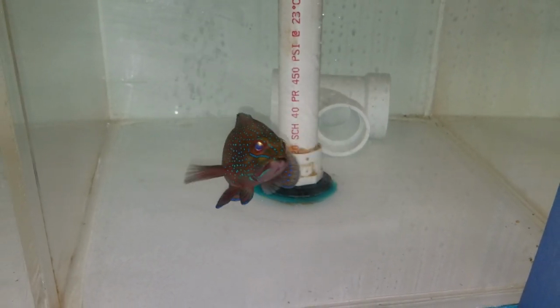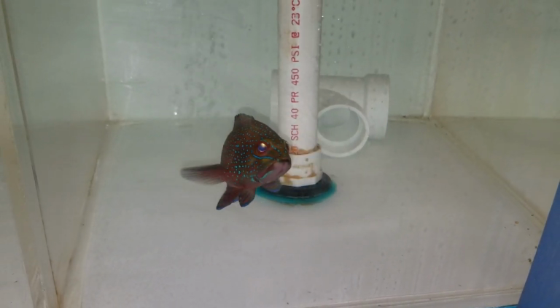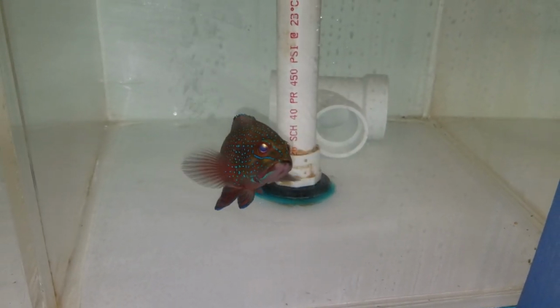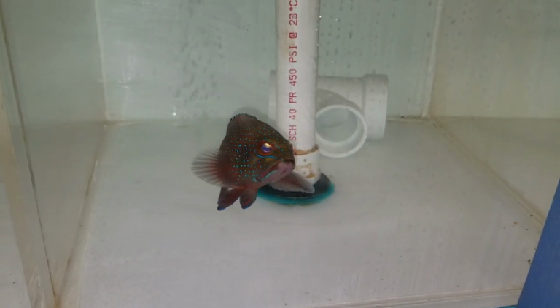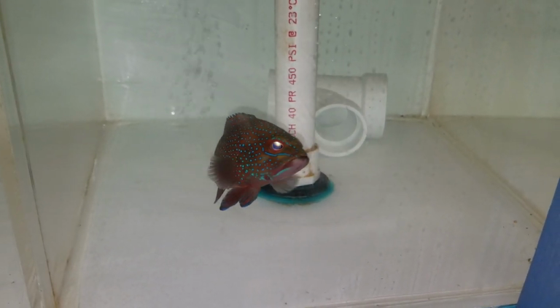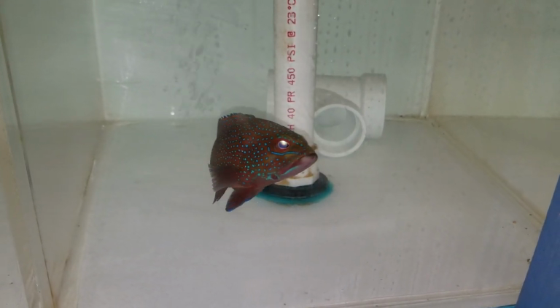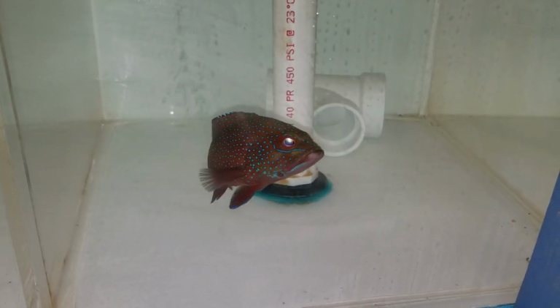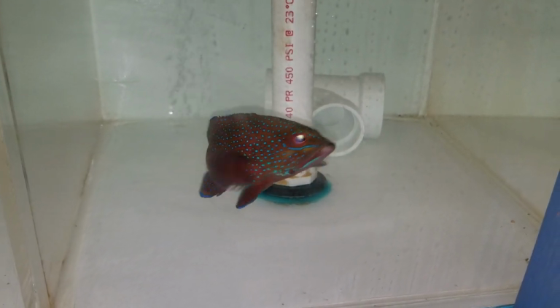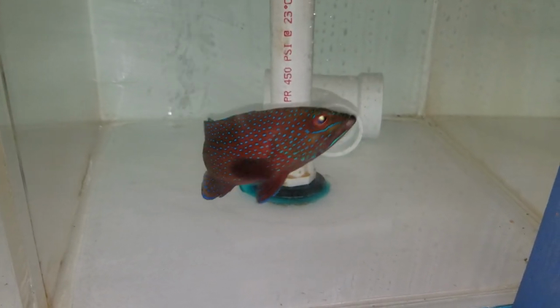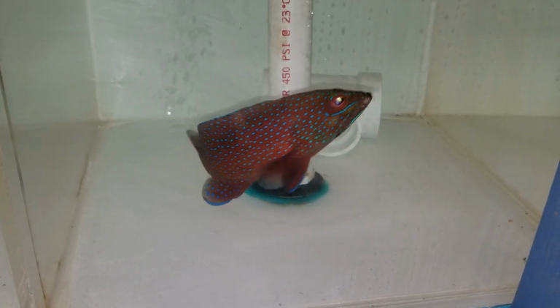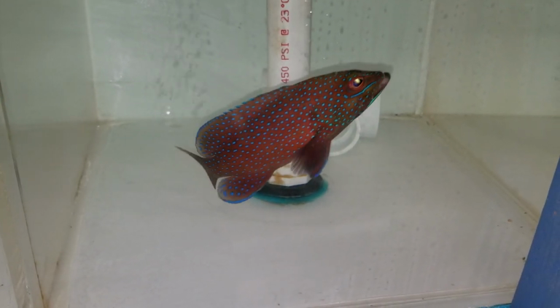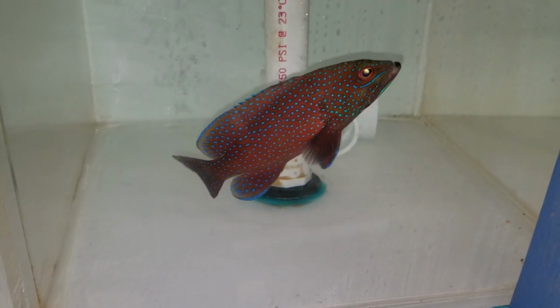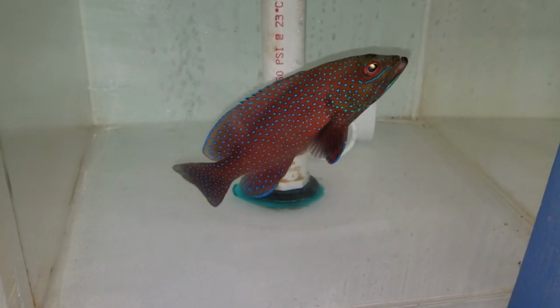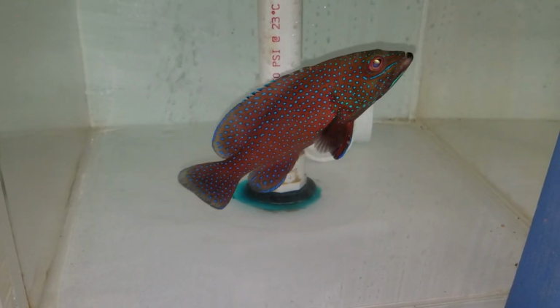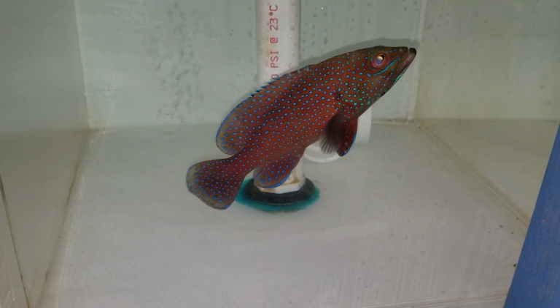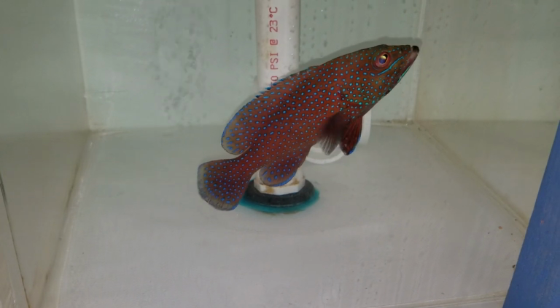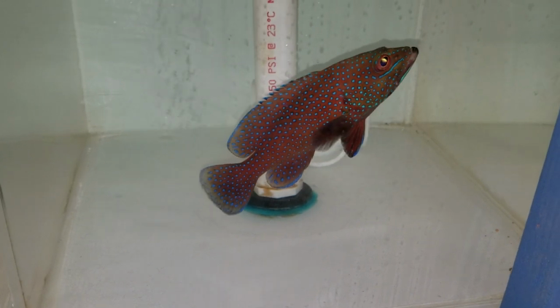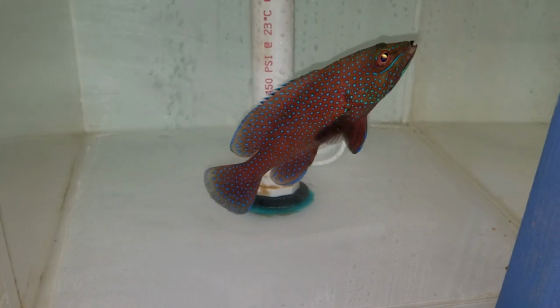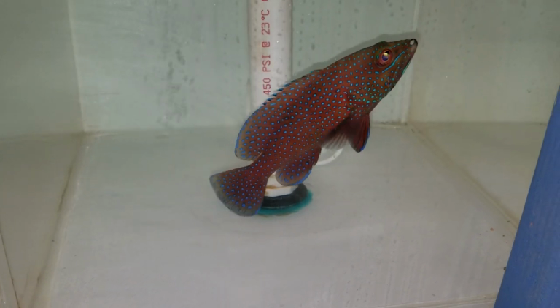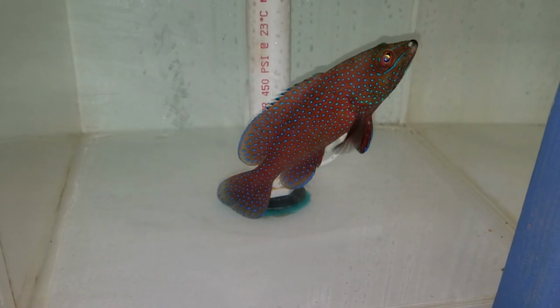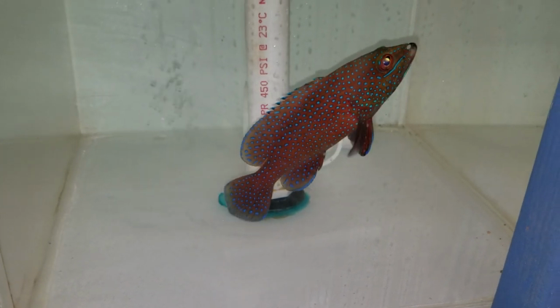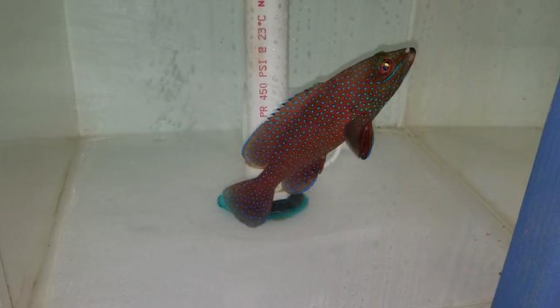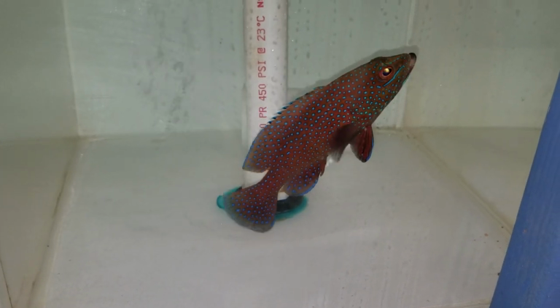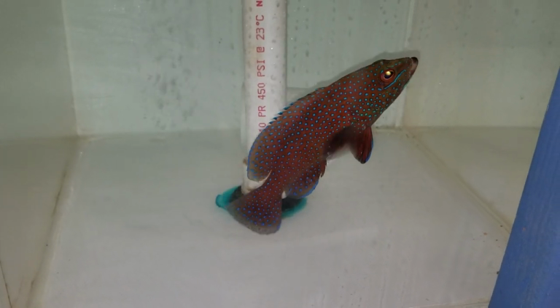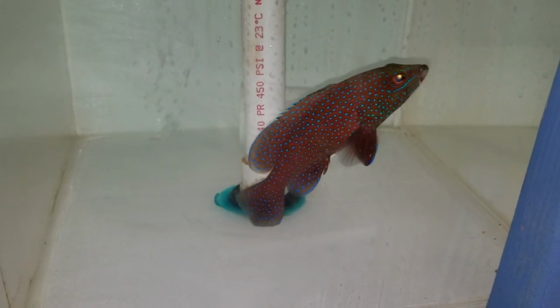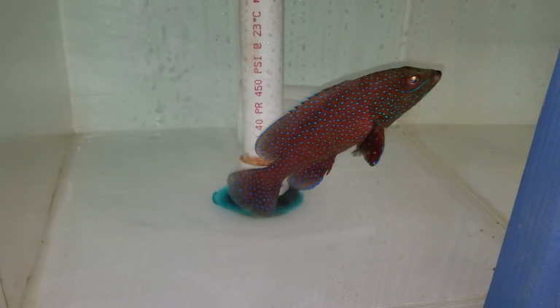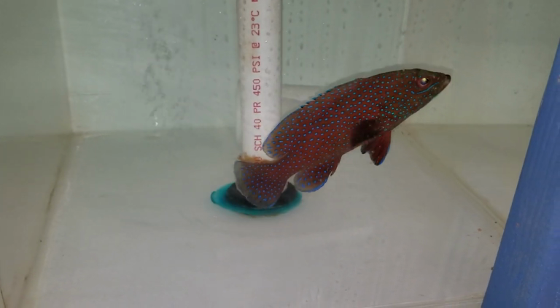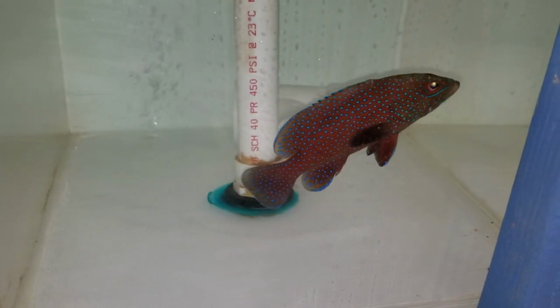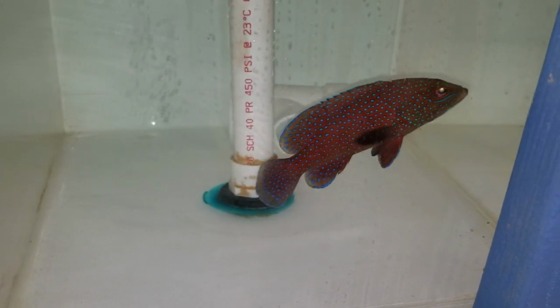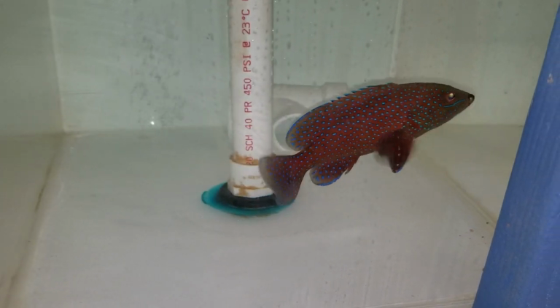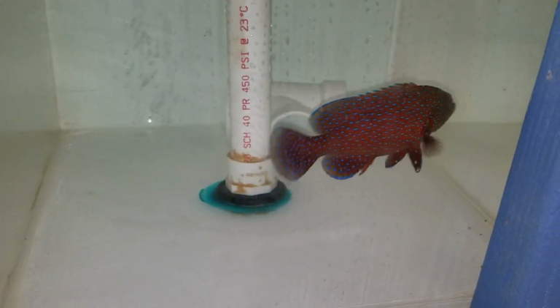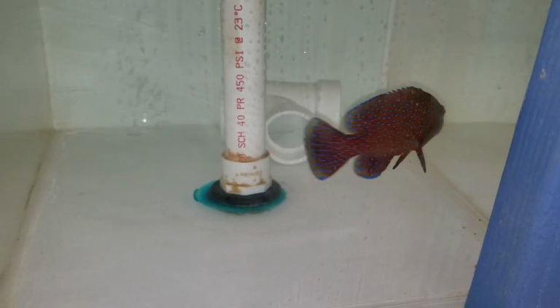This is definitely a cool looking grouper. If you like rare grouper, that's one of them.